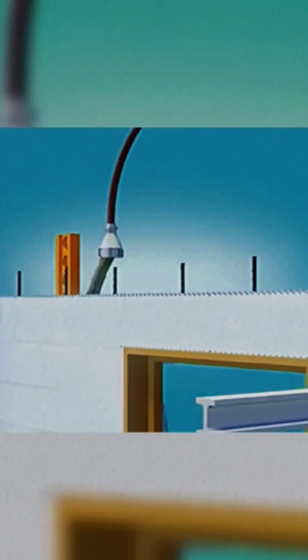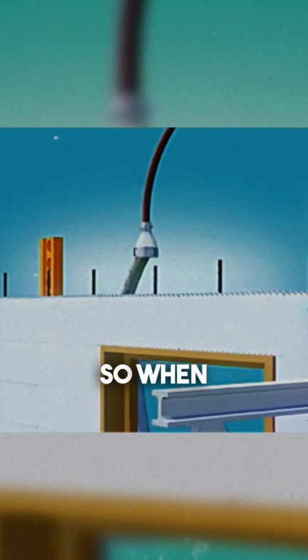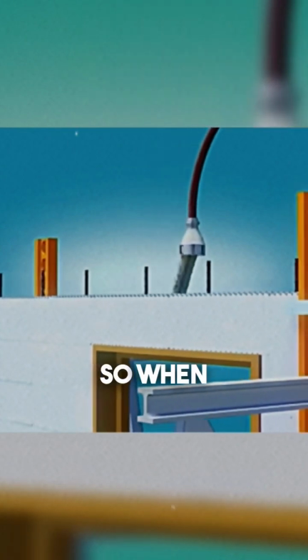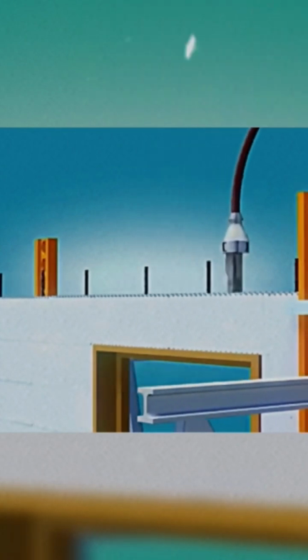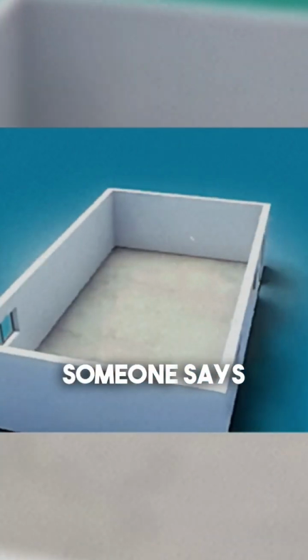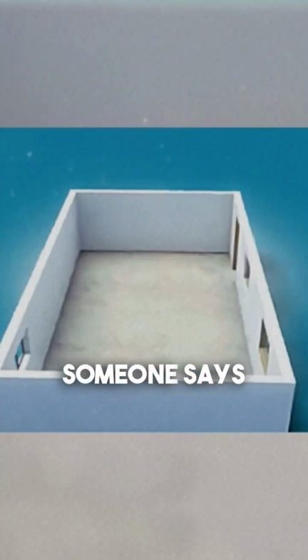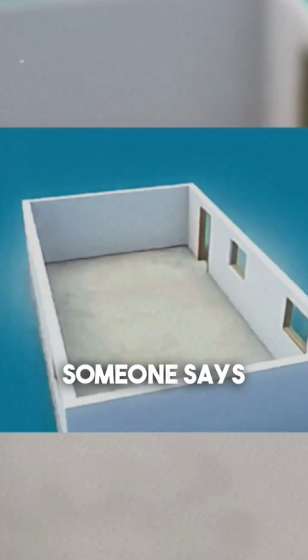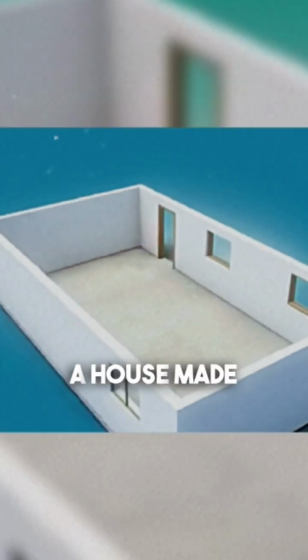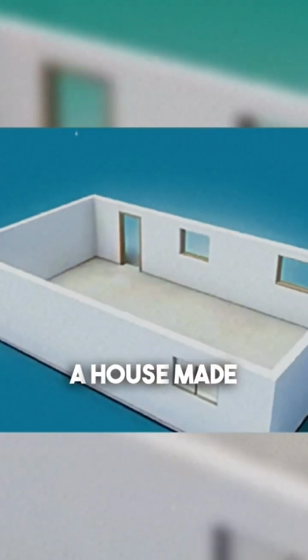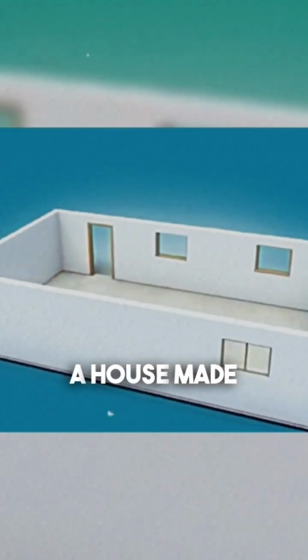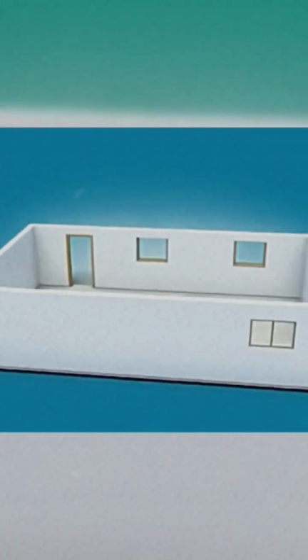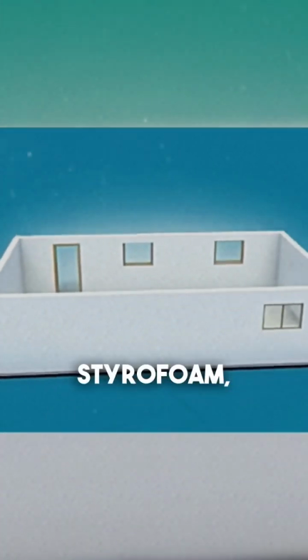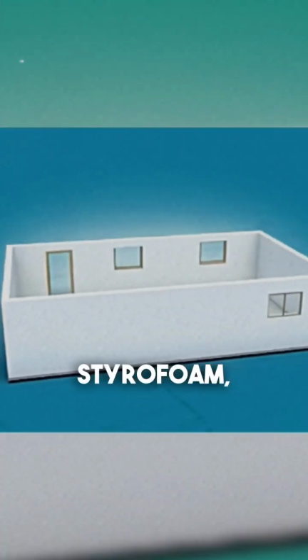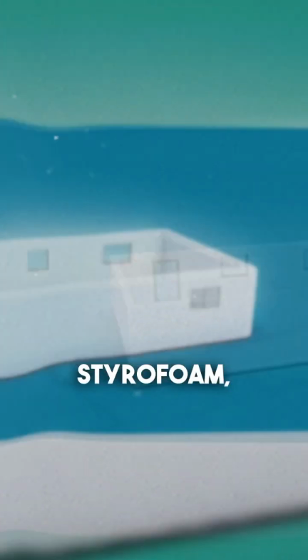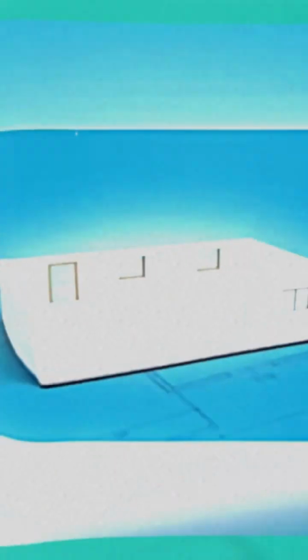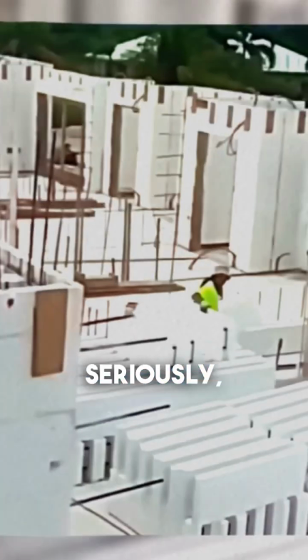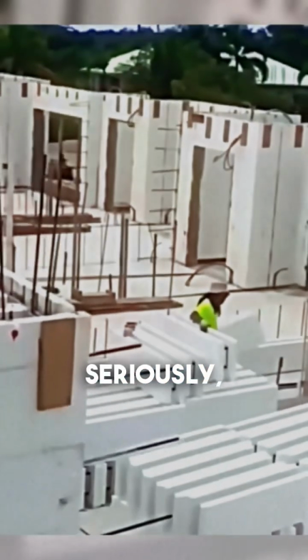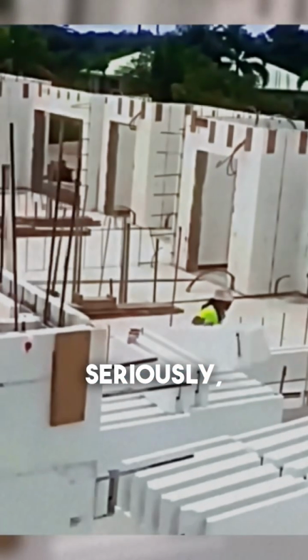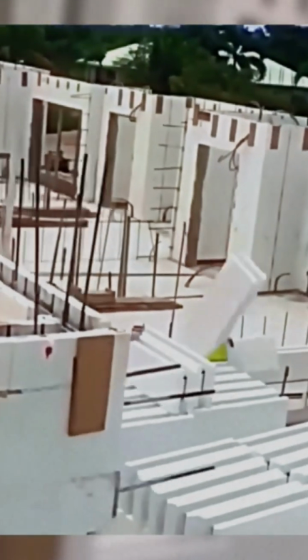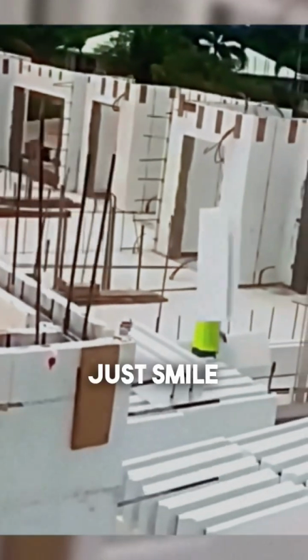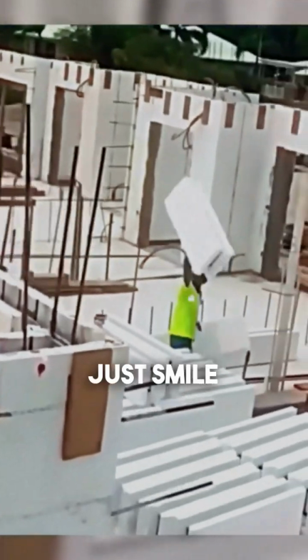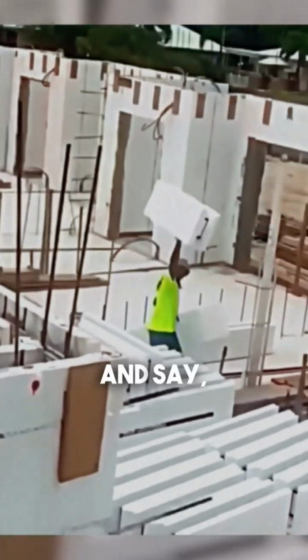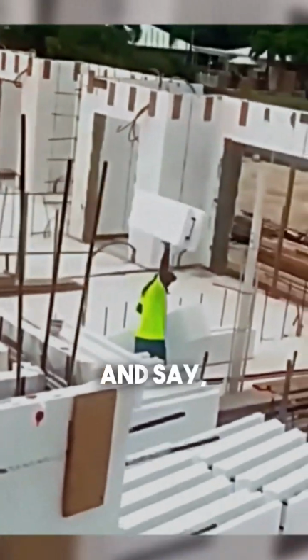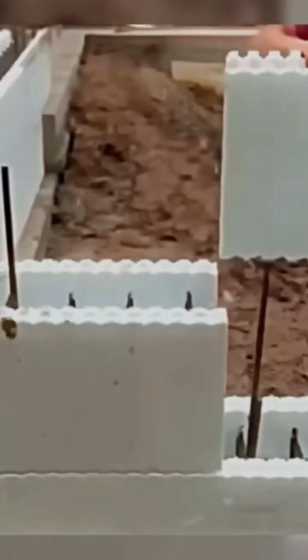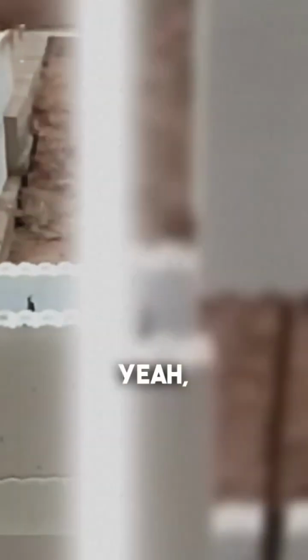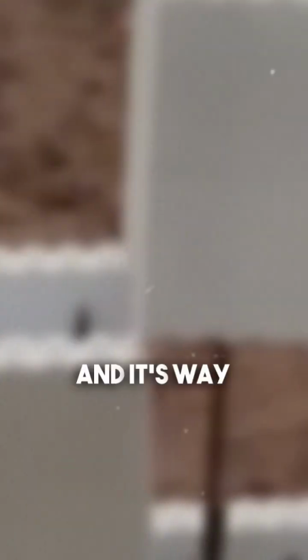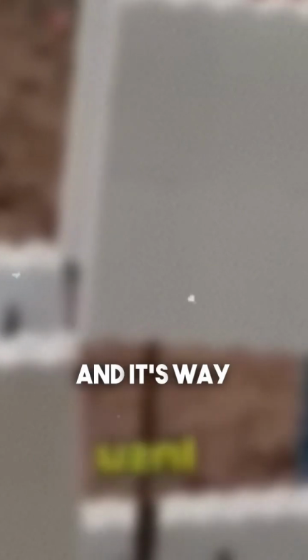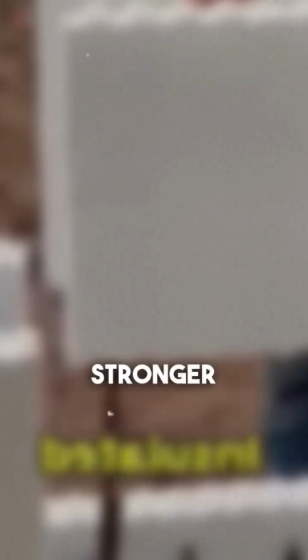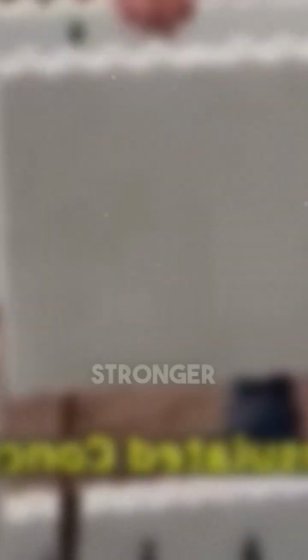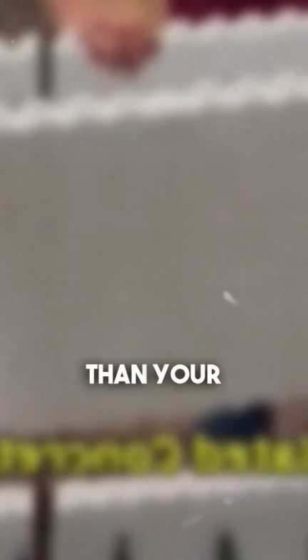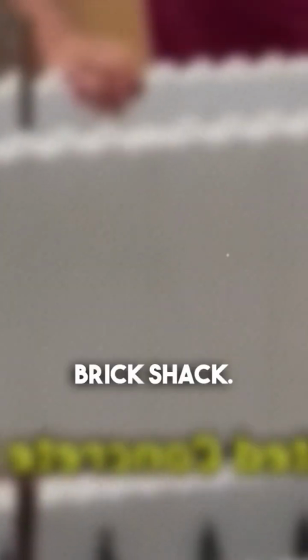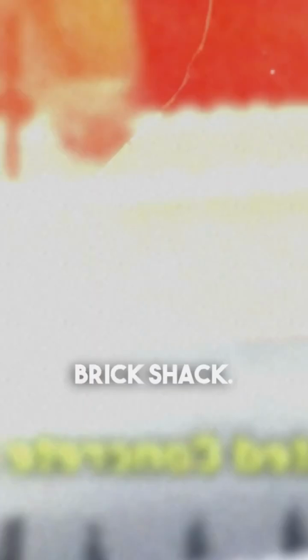So when someone says, 'A house made of styrofoam? Seriously?' Just smile and say, 'Yeah, and it's way stronger than your brick shack.'